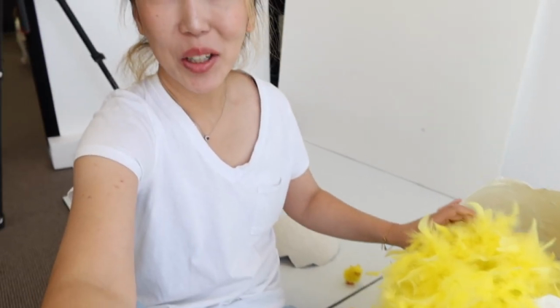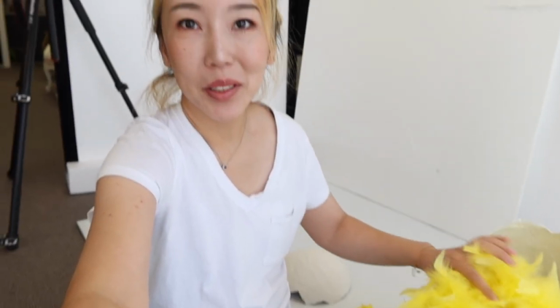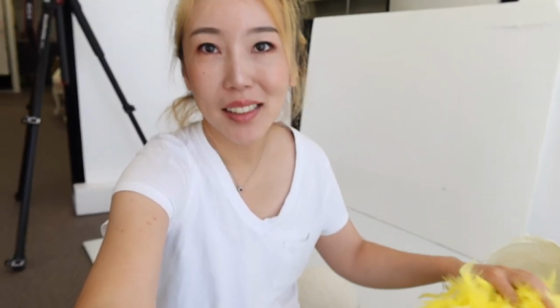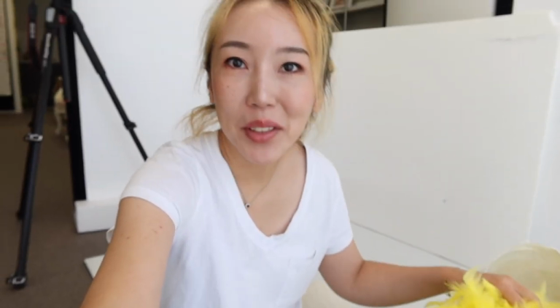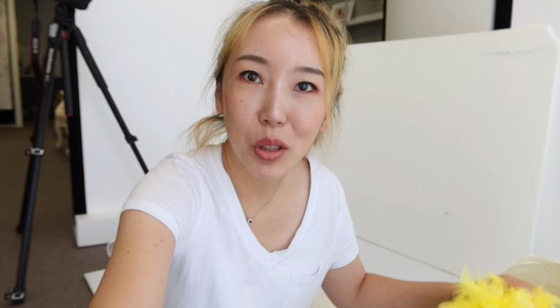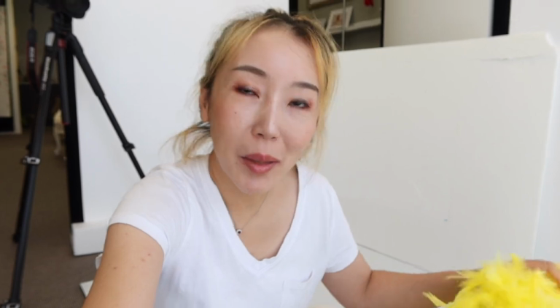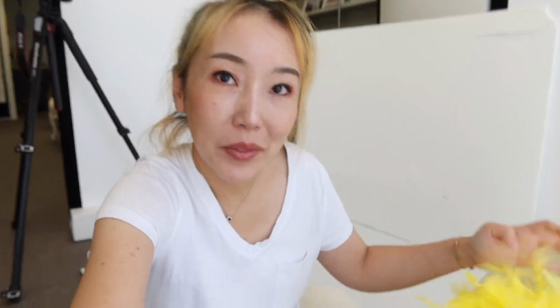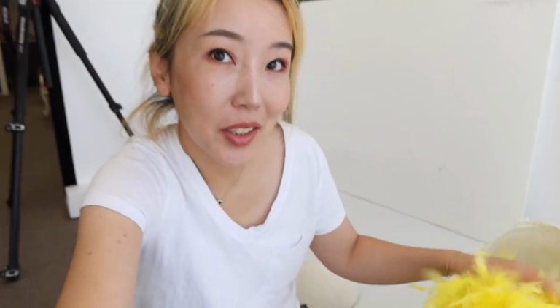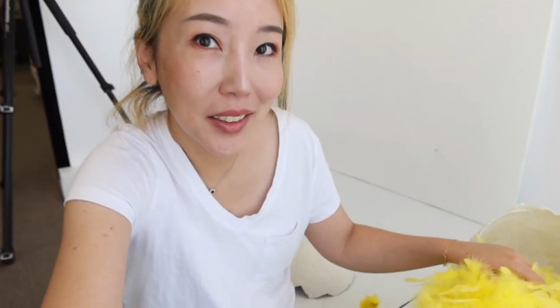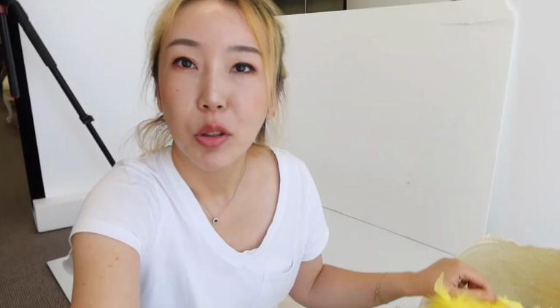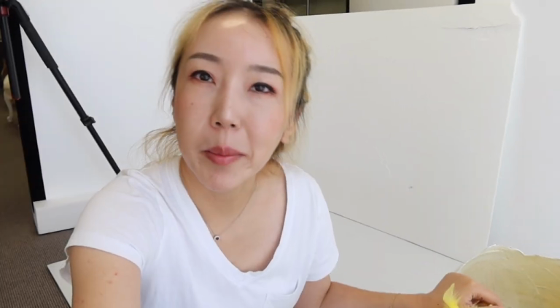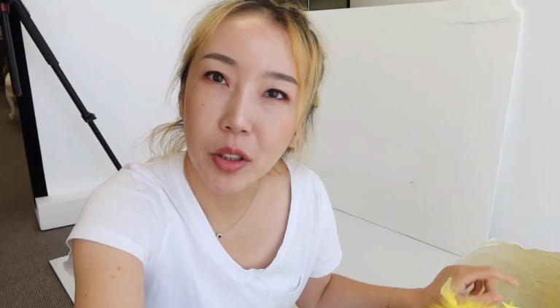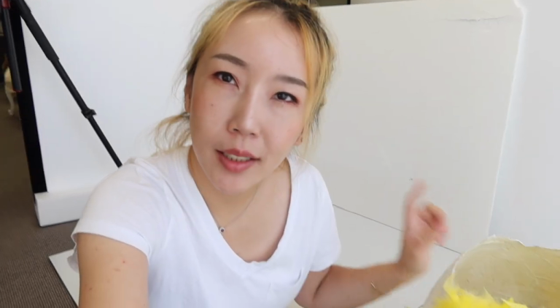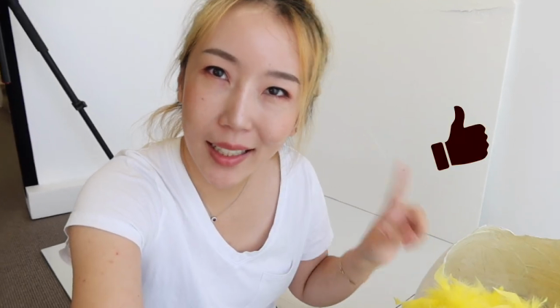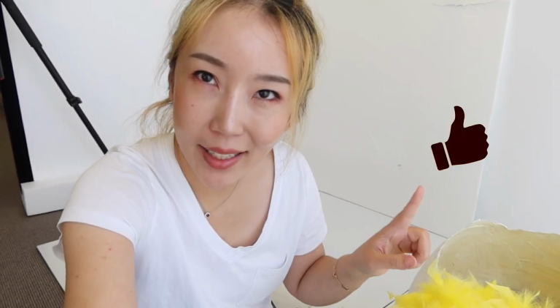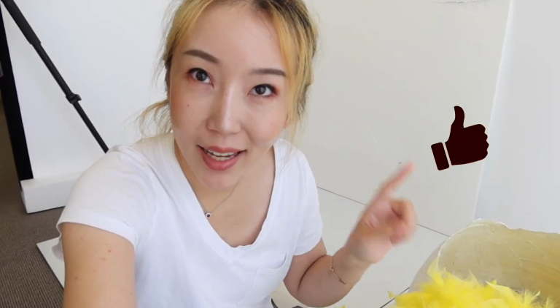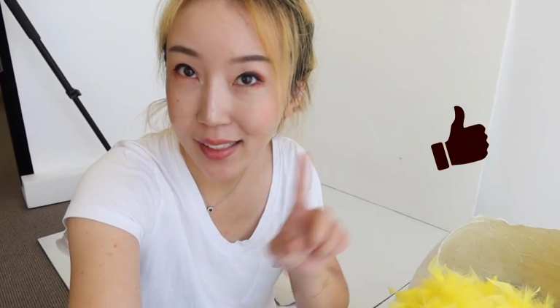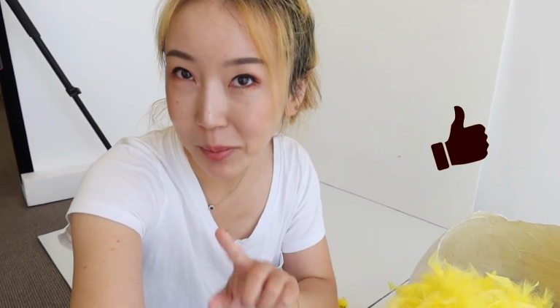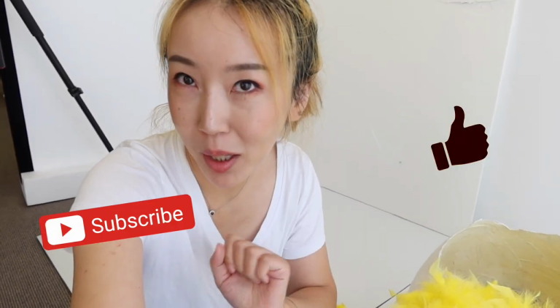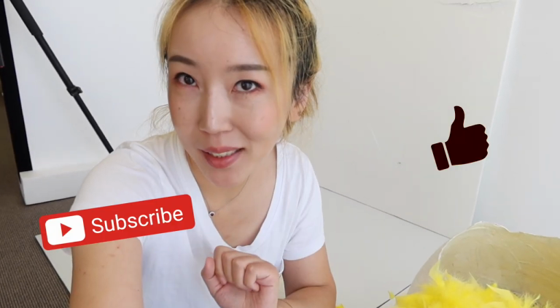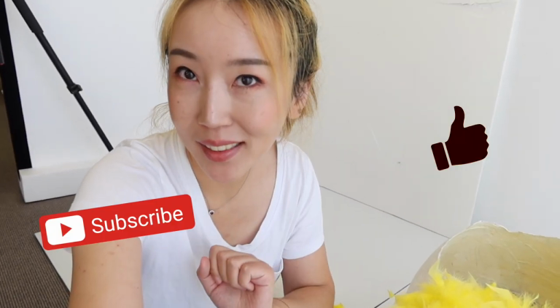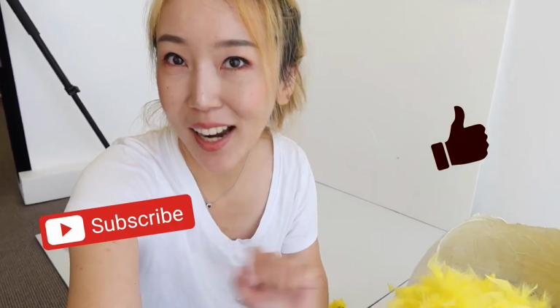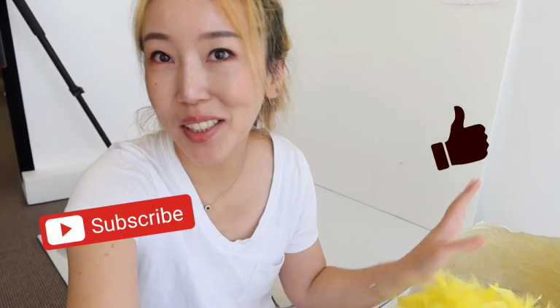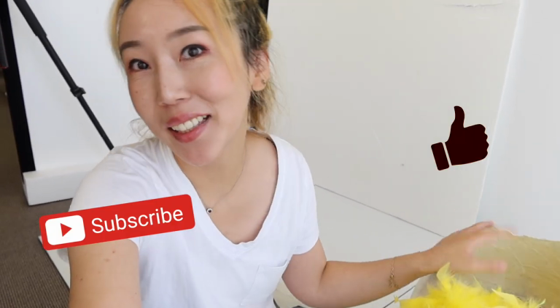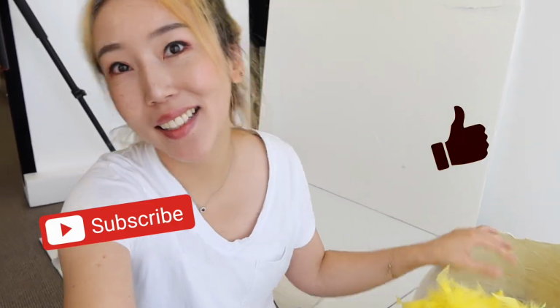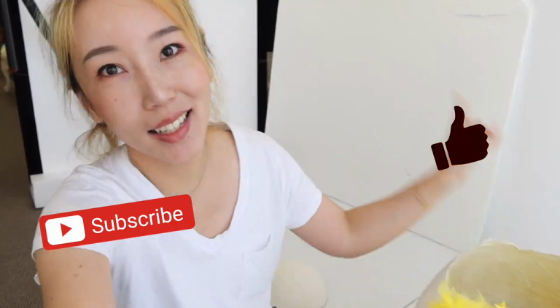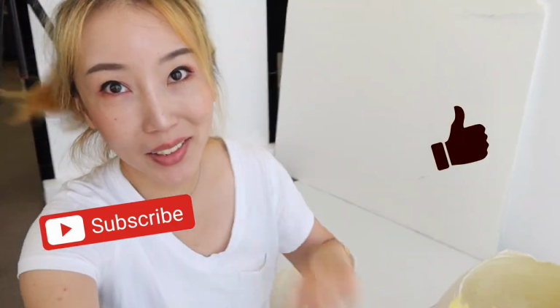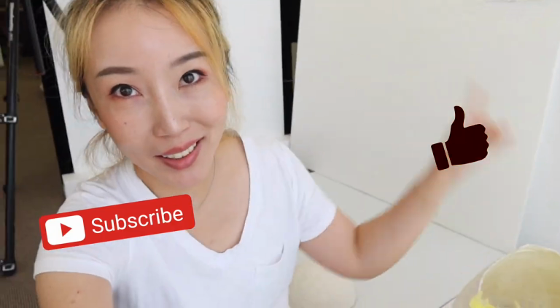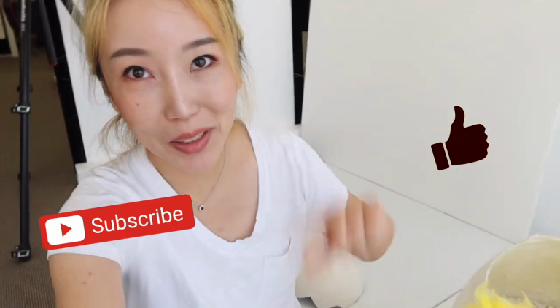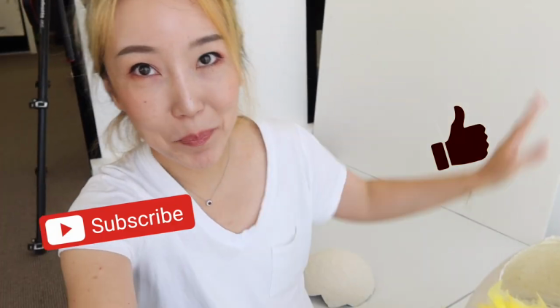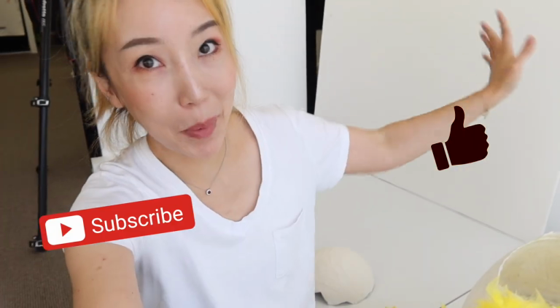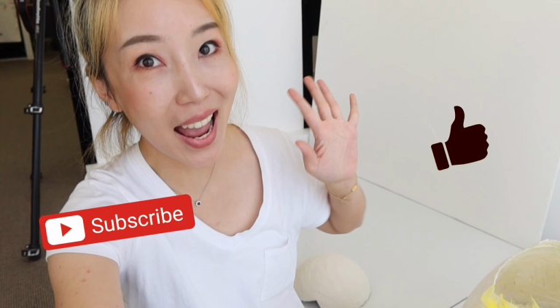I hope you guys have enjoyed my video. Remember to hit the like and subscribe button. I'll see you again in the next video. Bye!